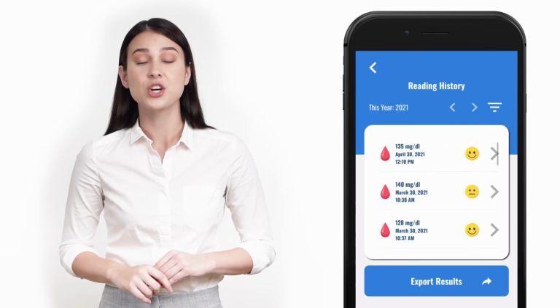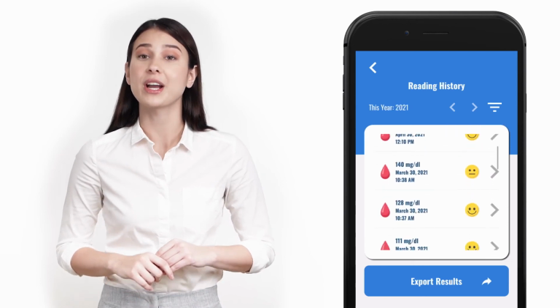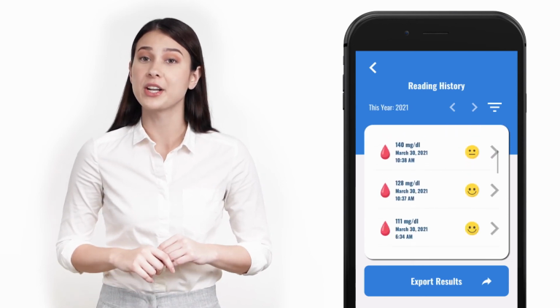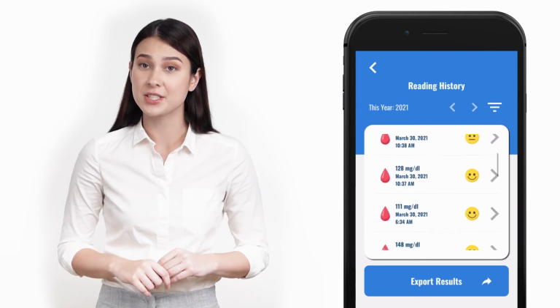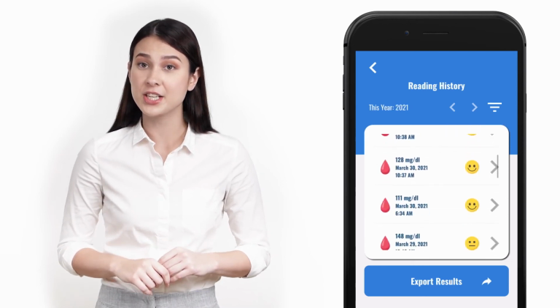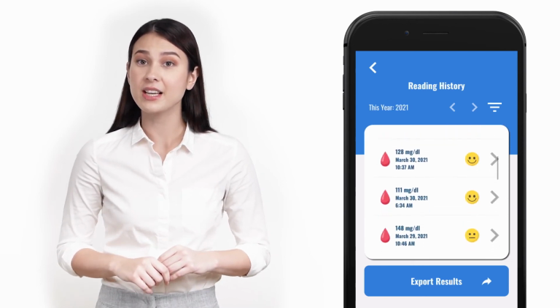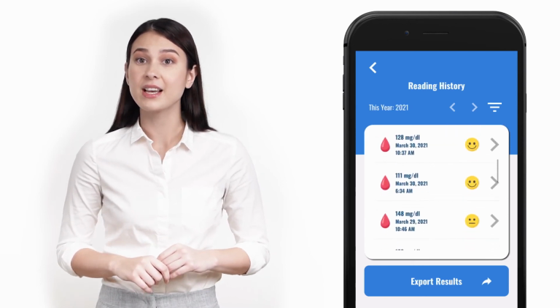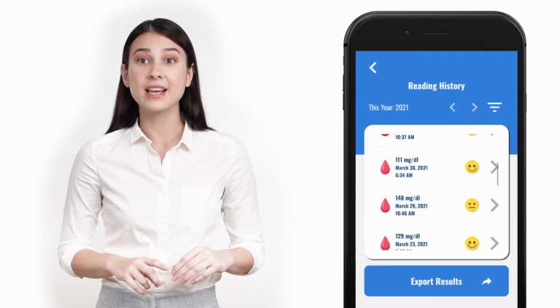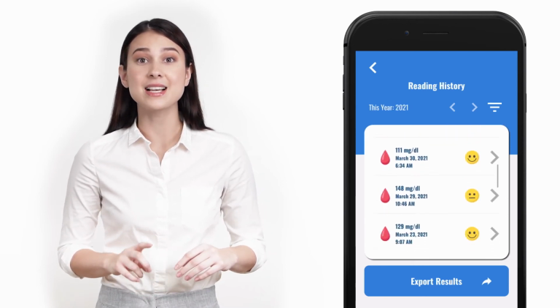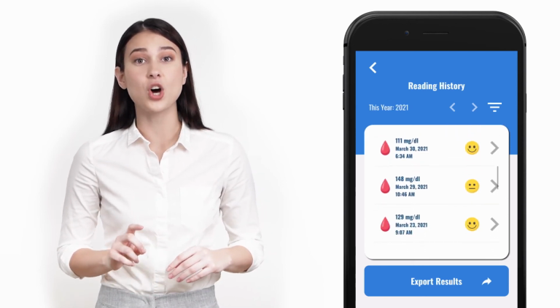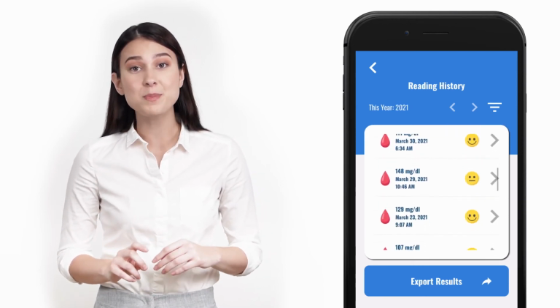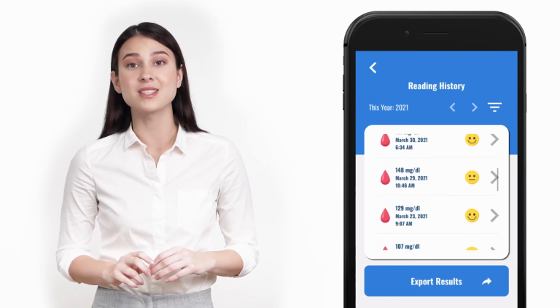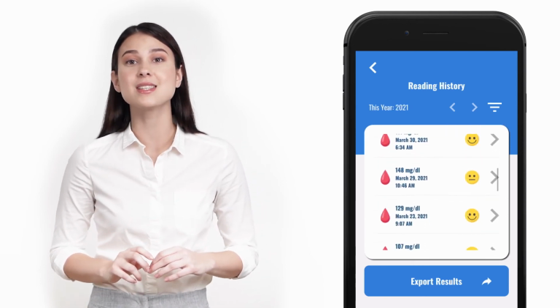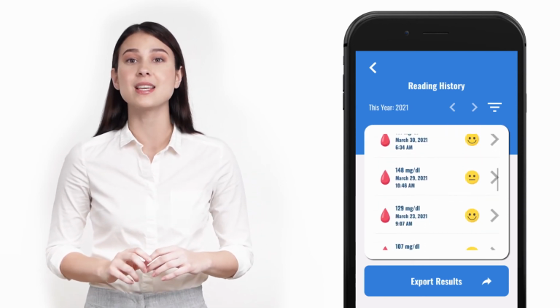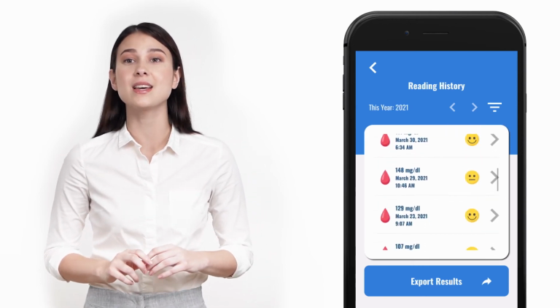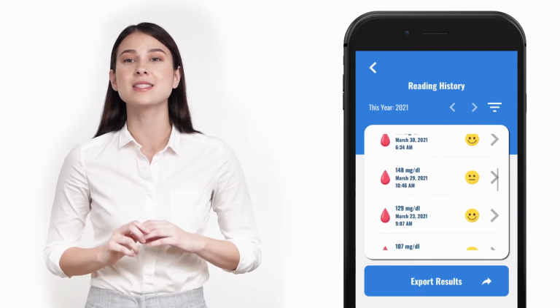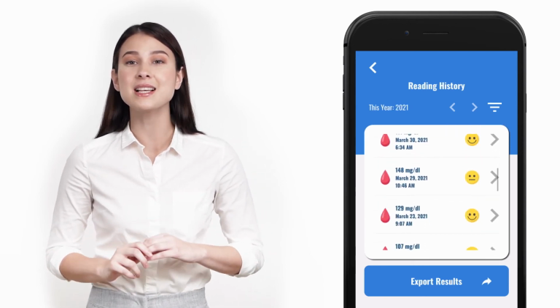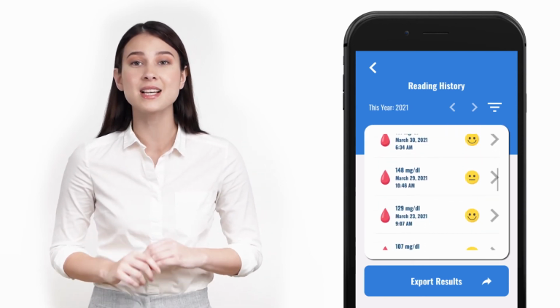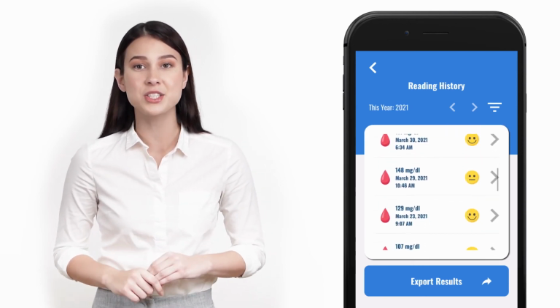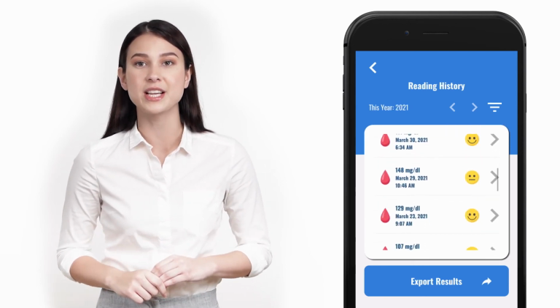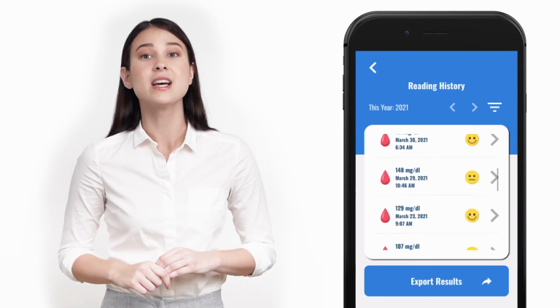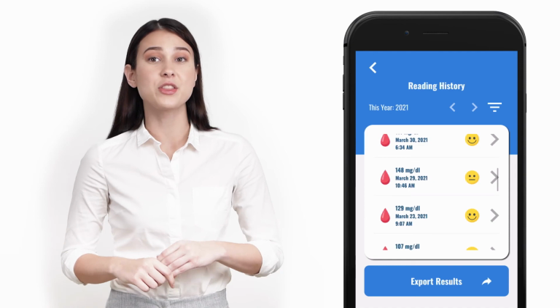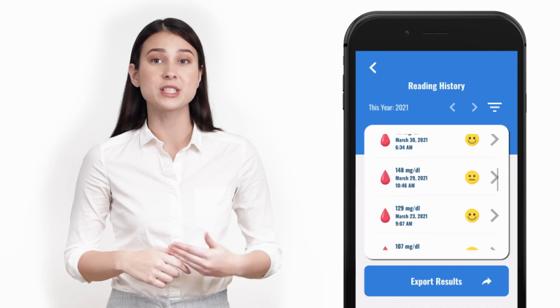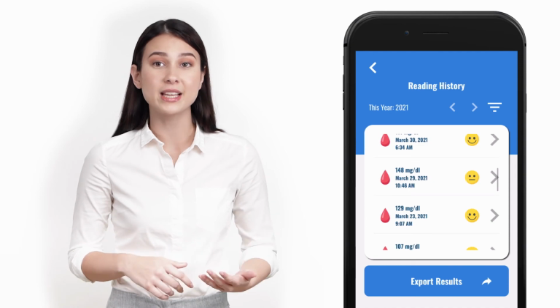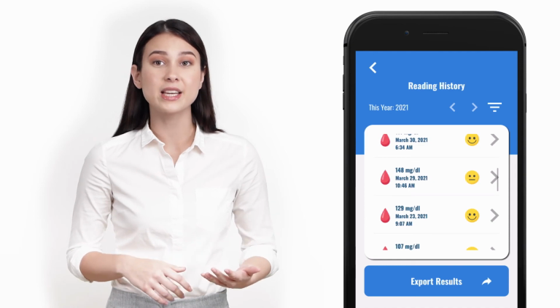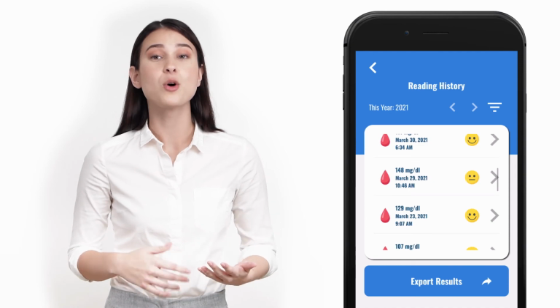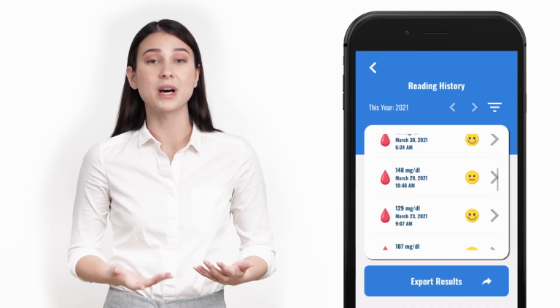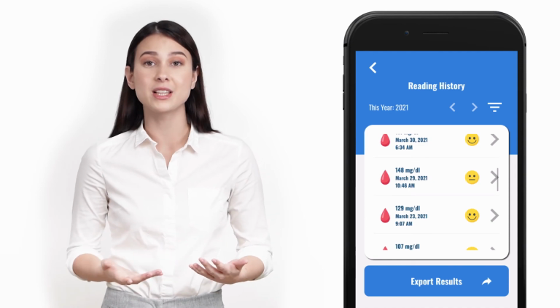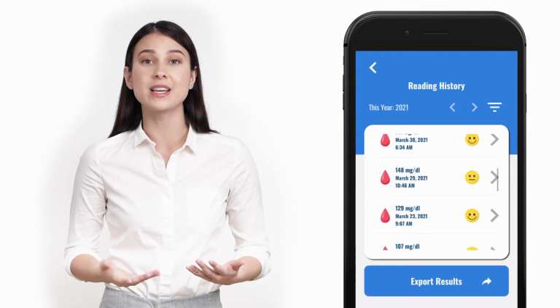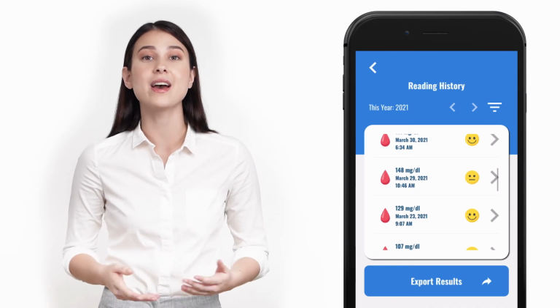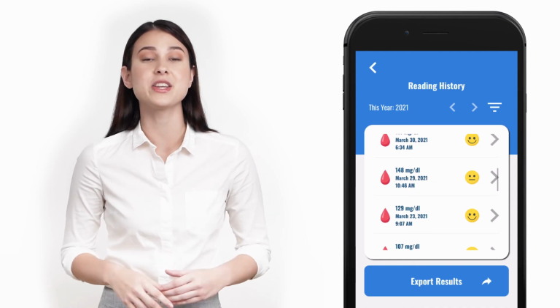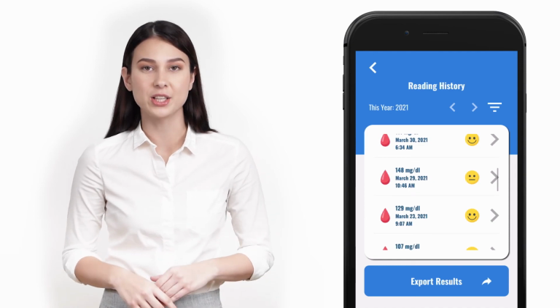Record history — it has an option to see the test history either daily, monthly, and yearly.